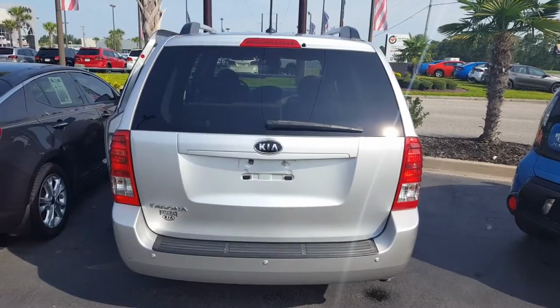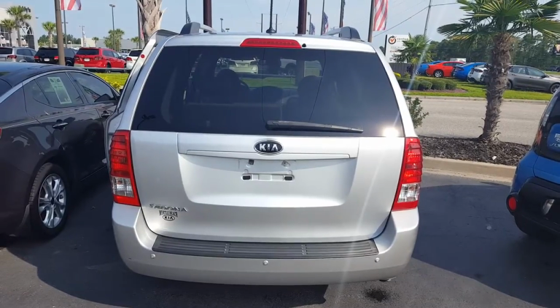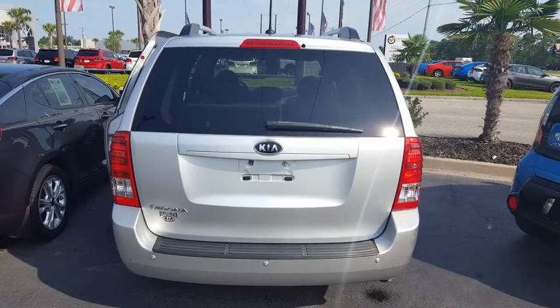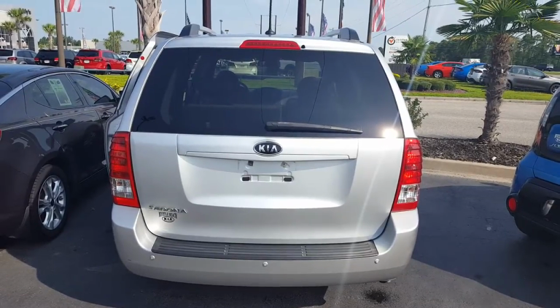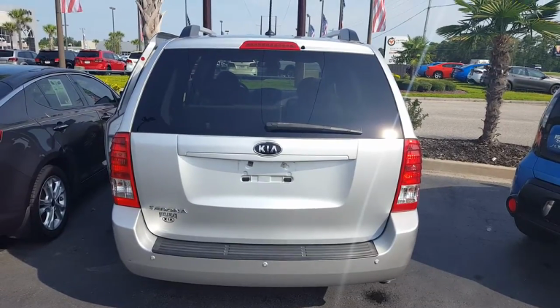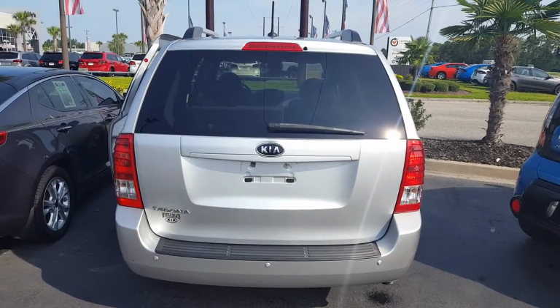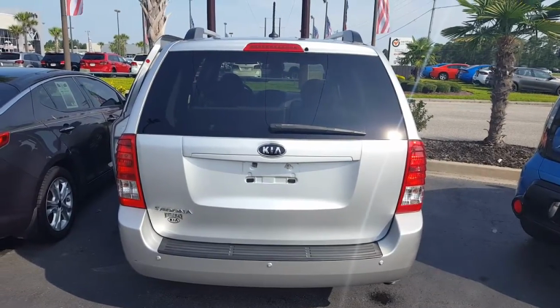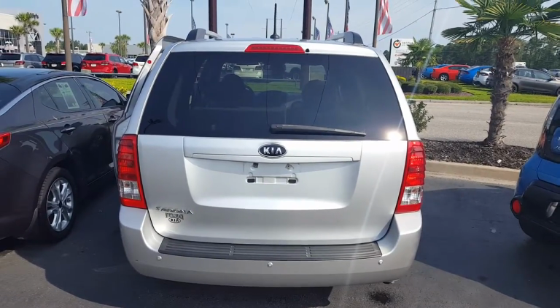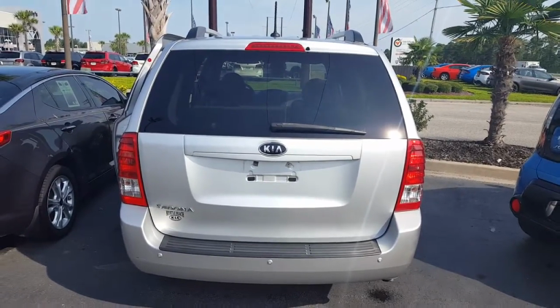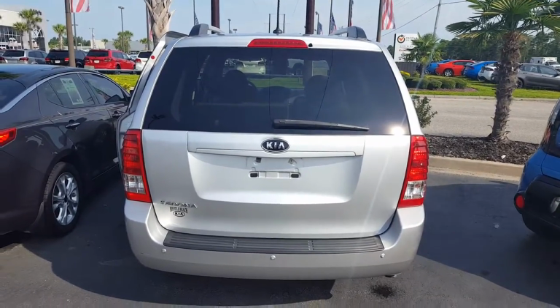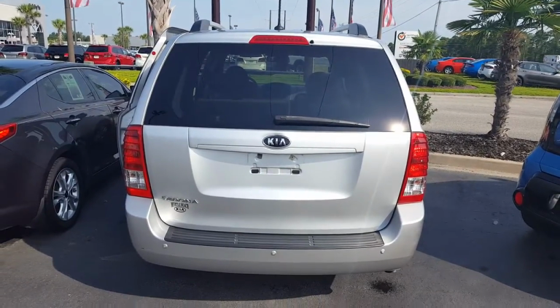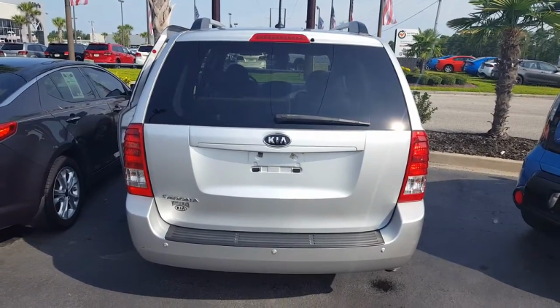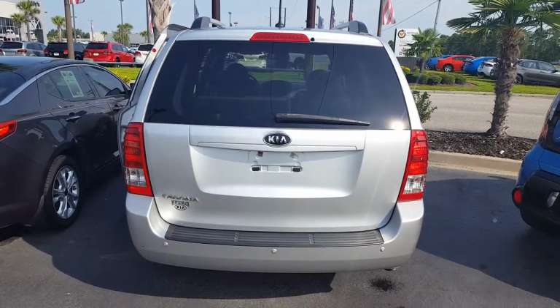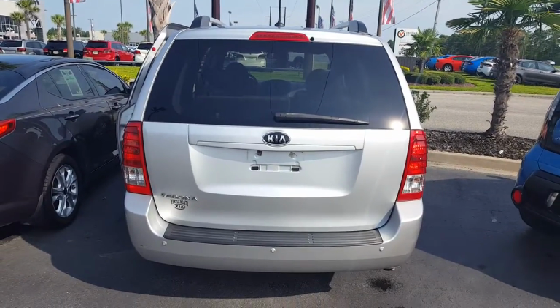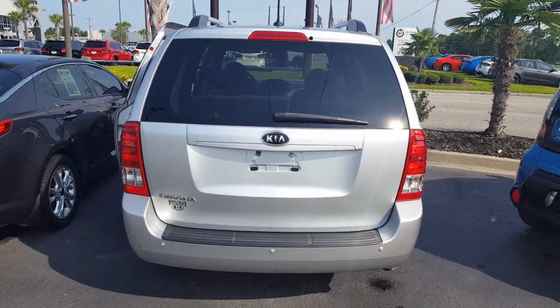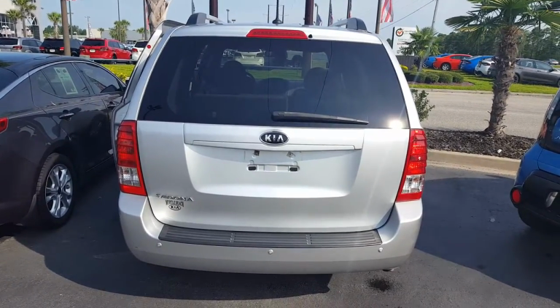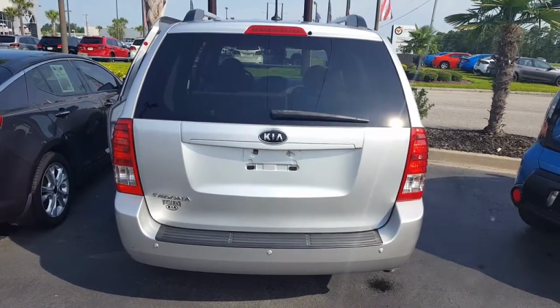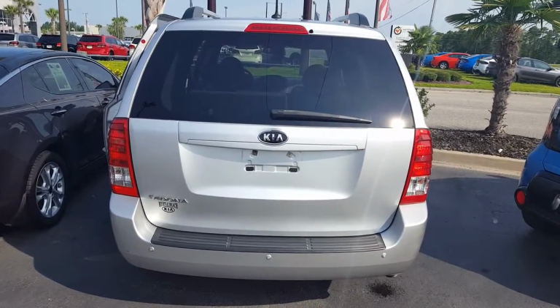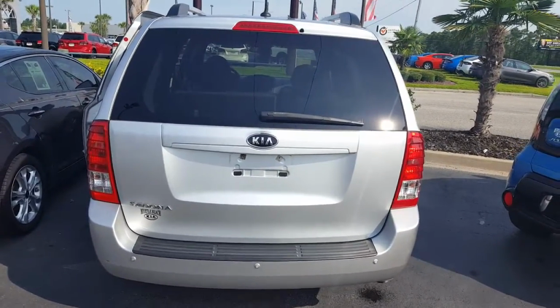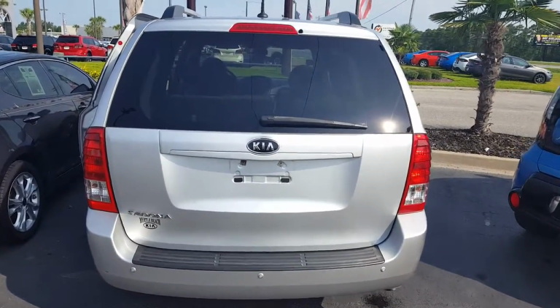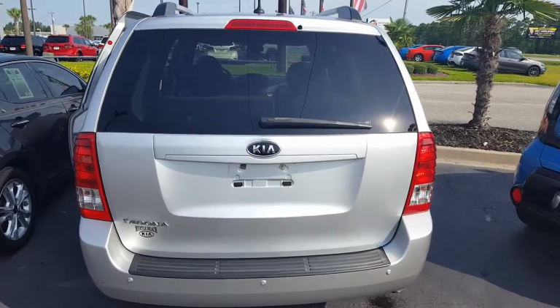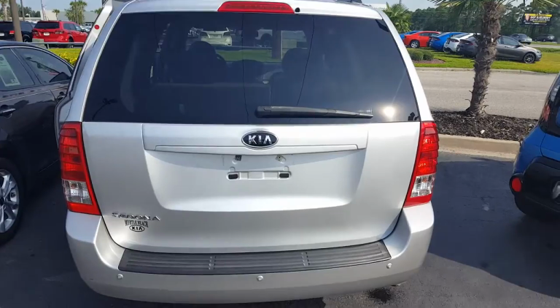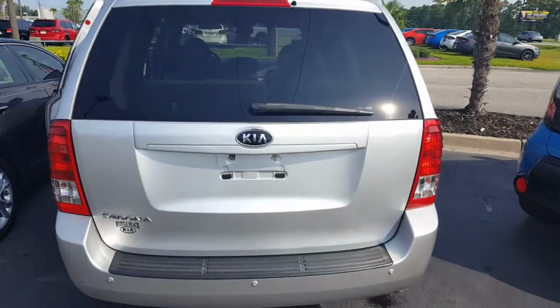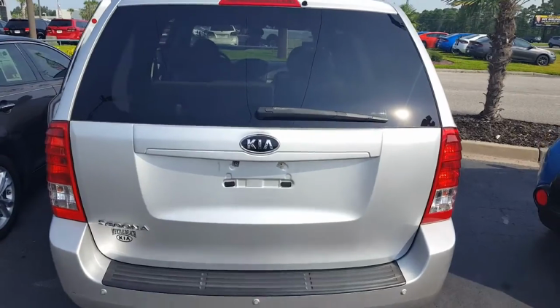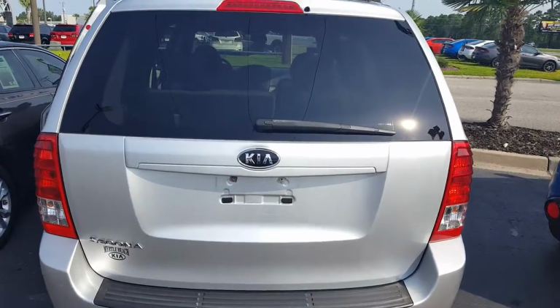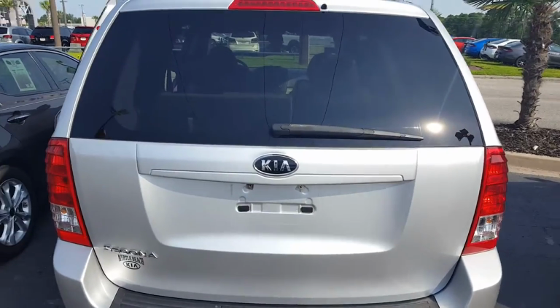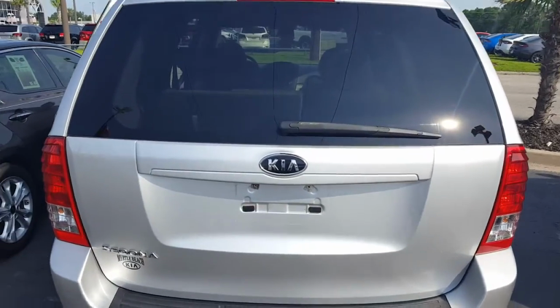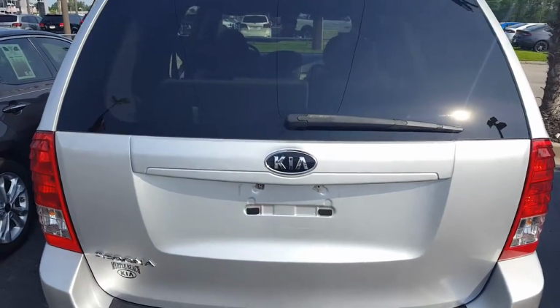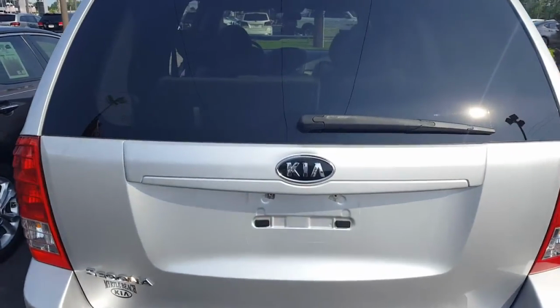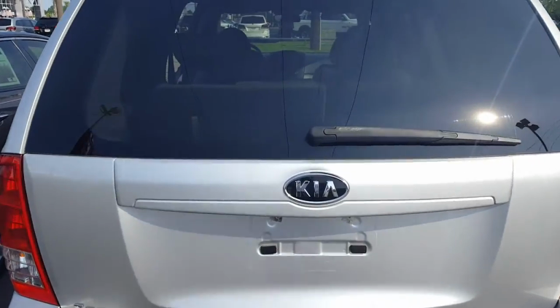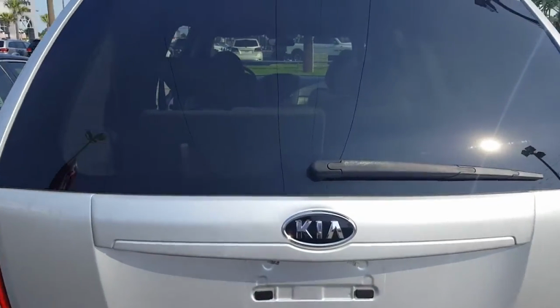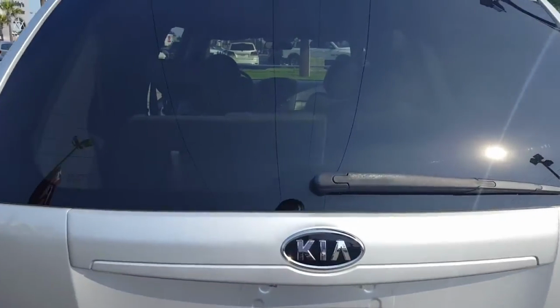Hey Ramfist, this is Mike at Myrtle Beach Kia. I just wanted to give you a closer look at the 2012 Kia Sedona EX.